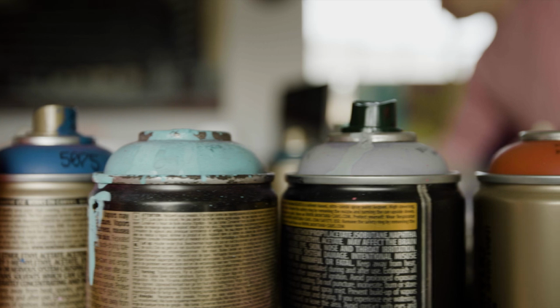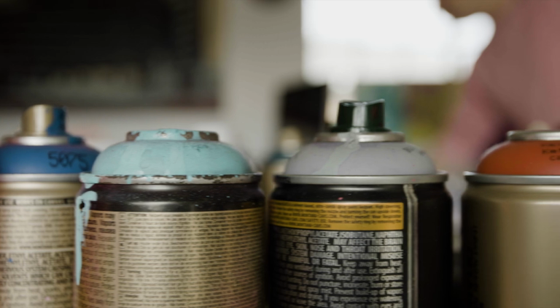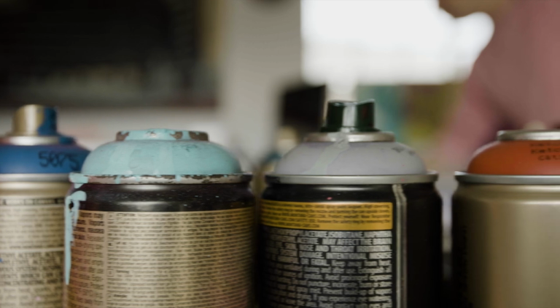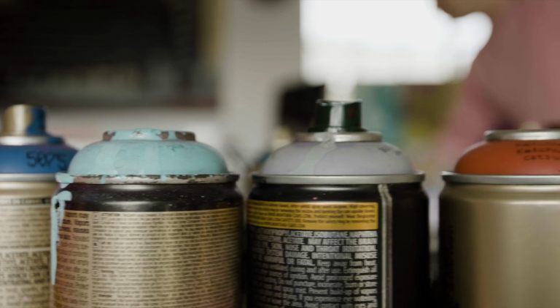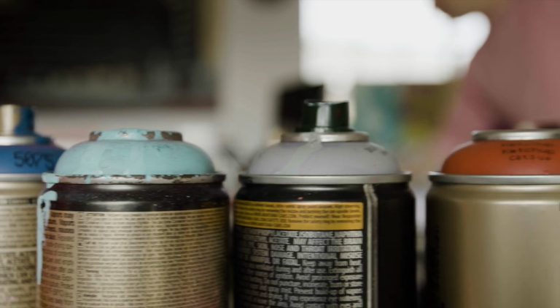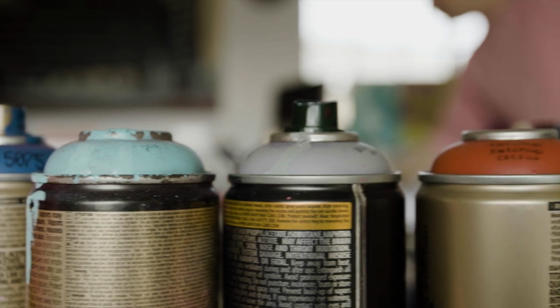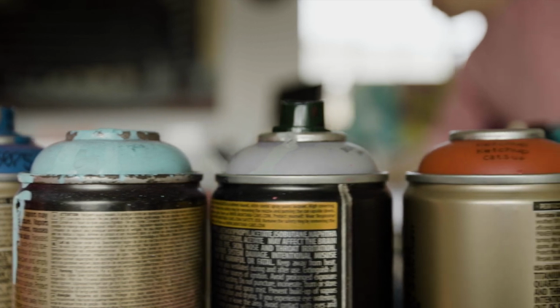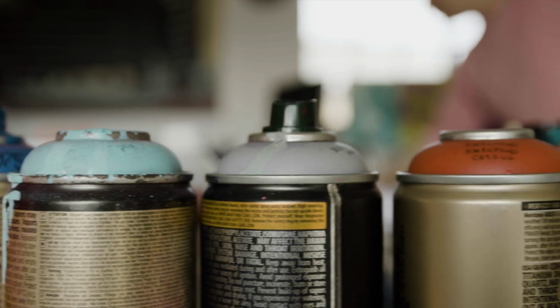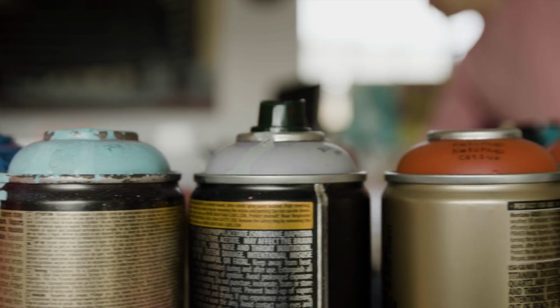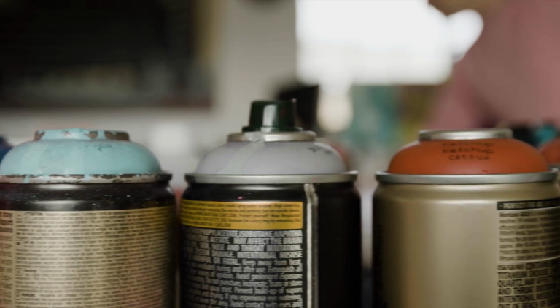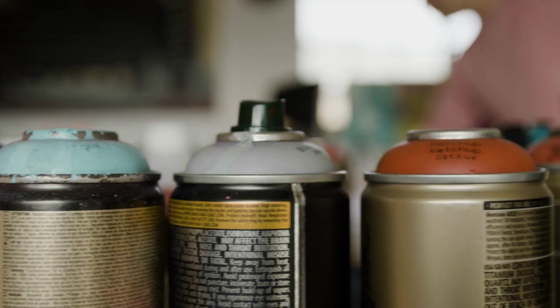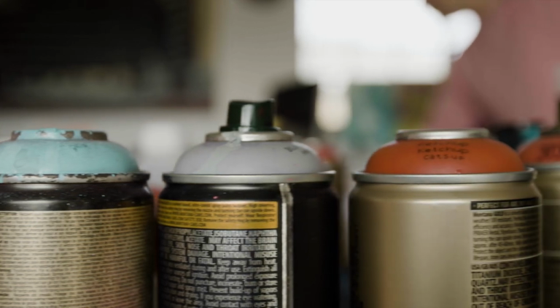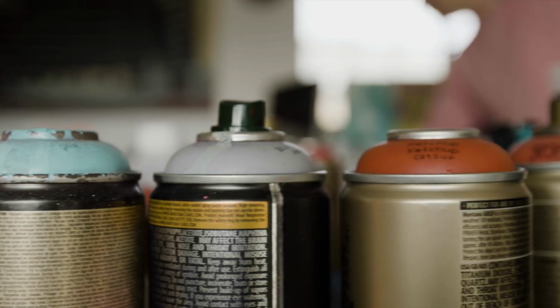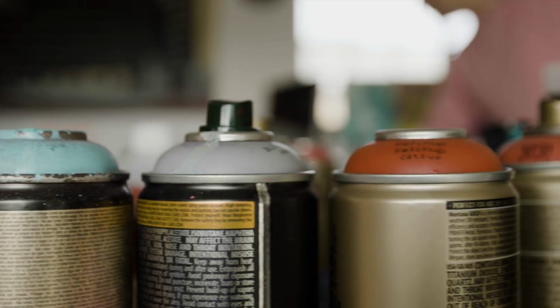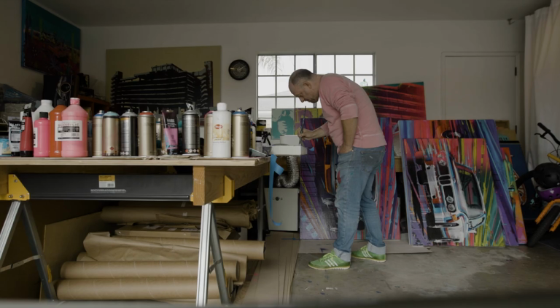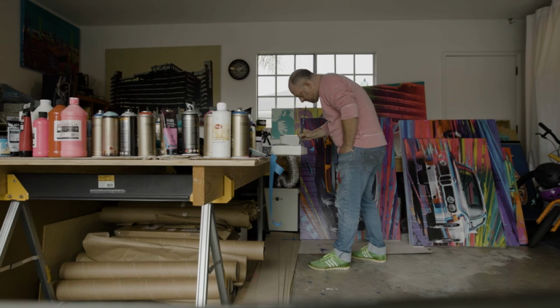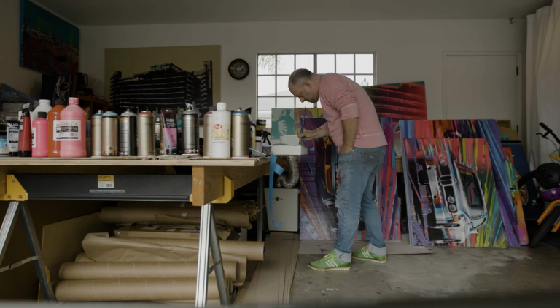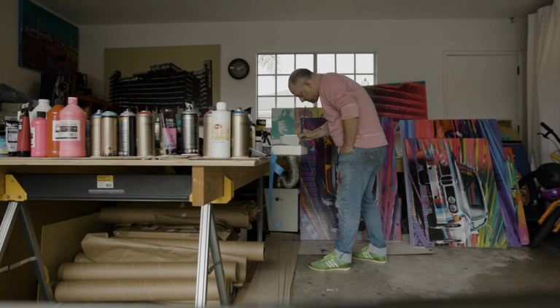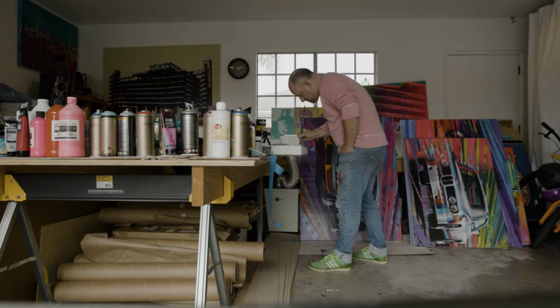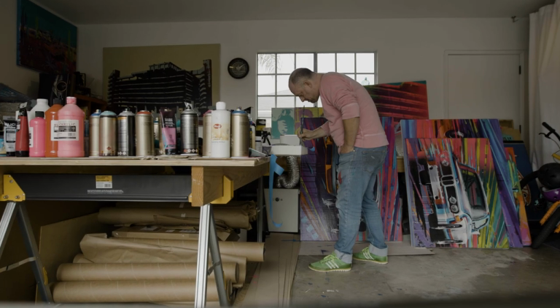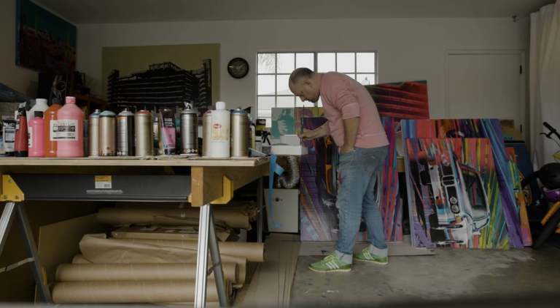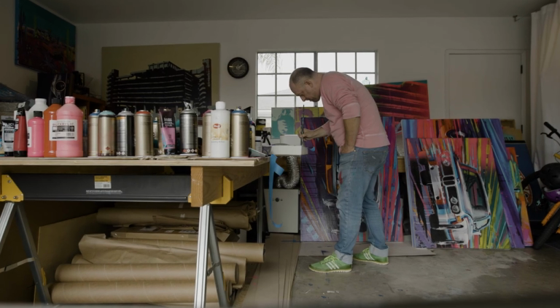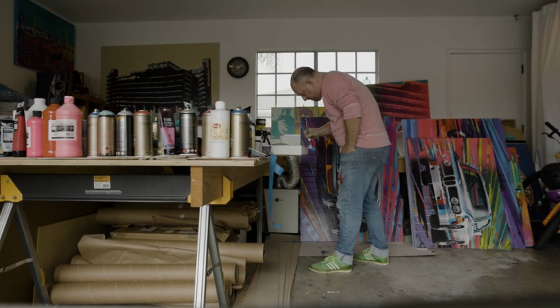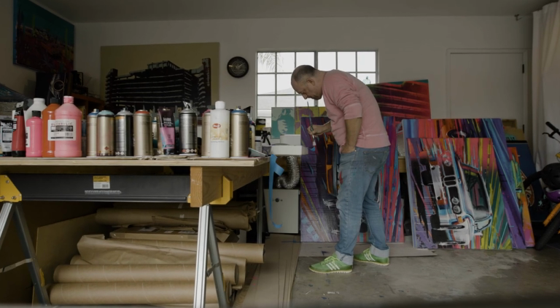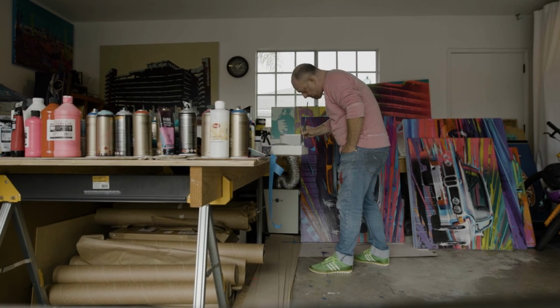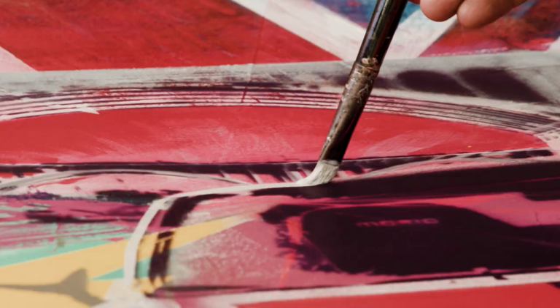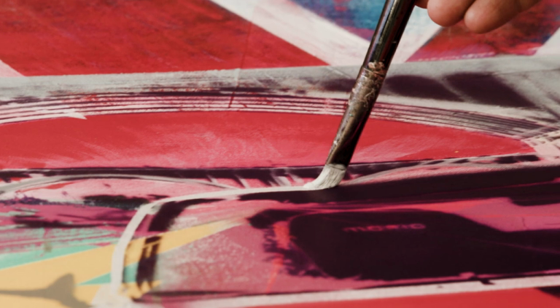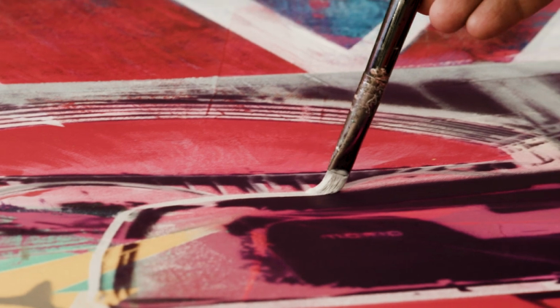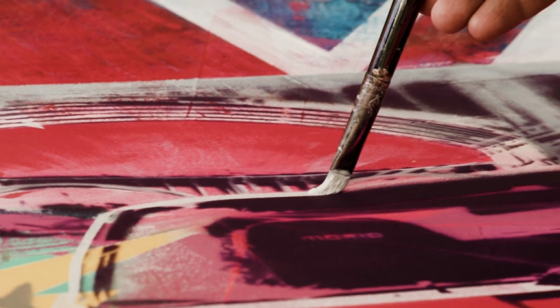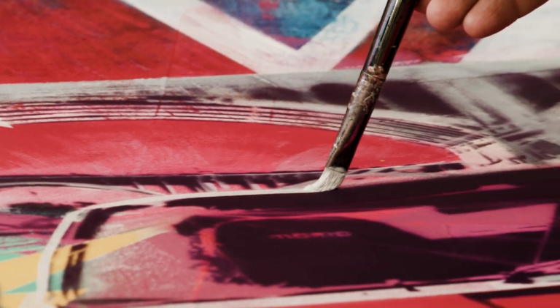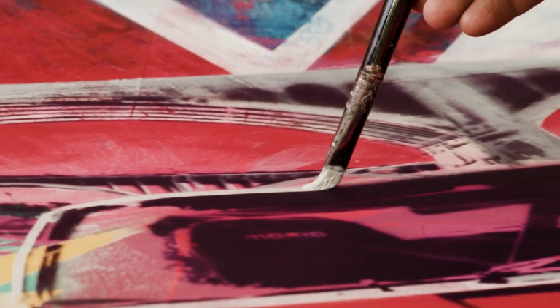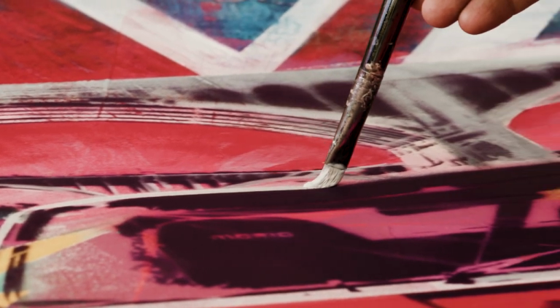My vision for this painting, especially given the location, is cinematic. Almost a movie poster.